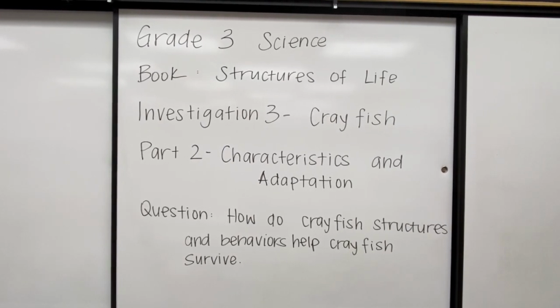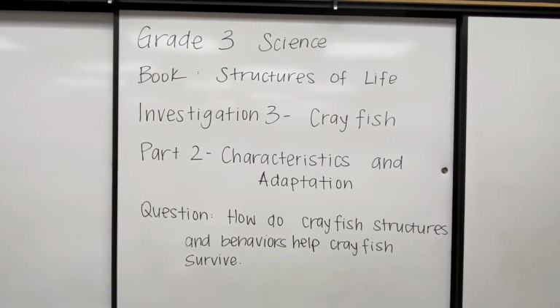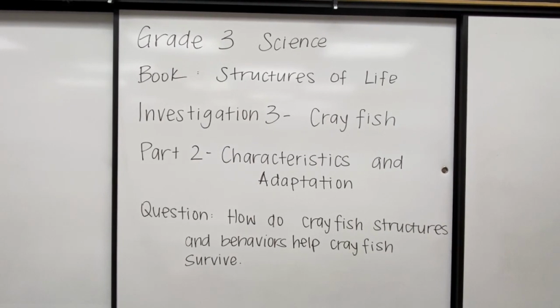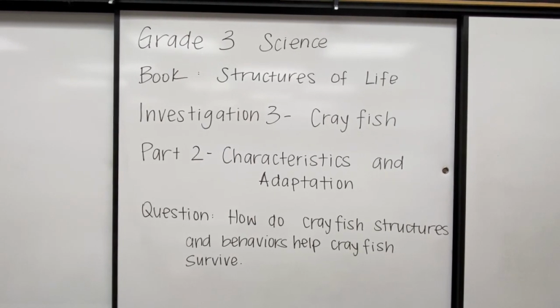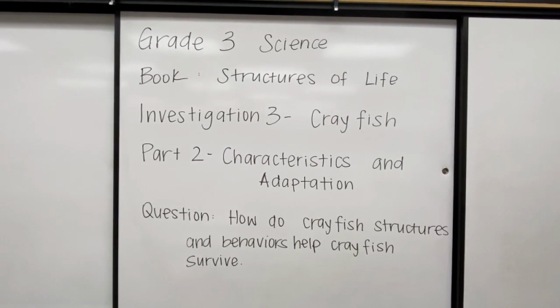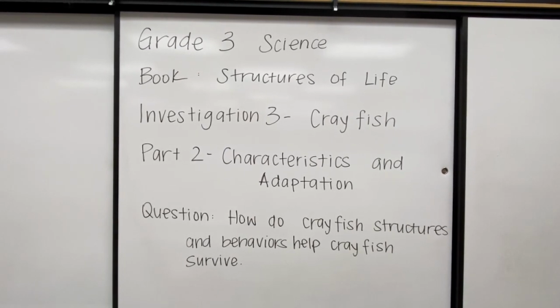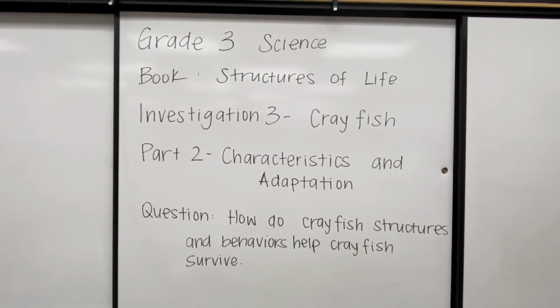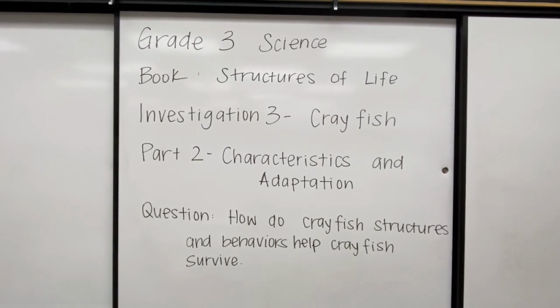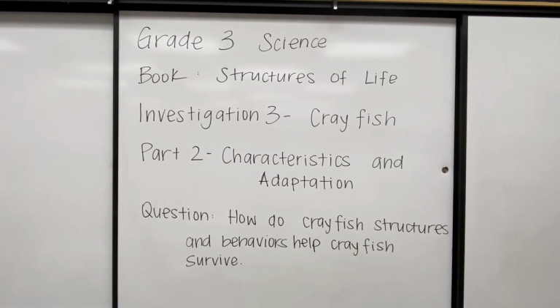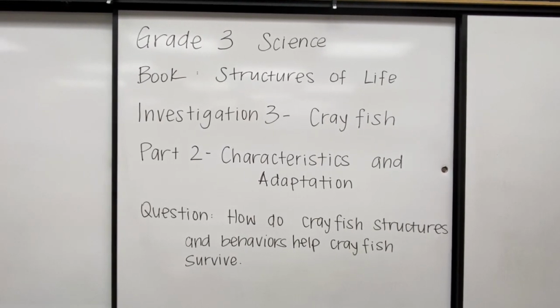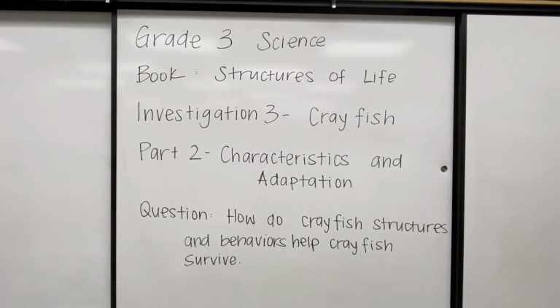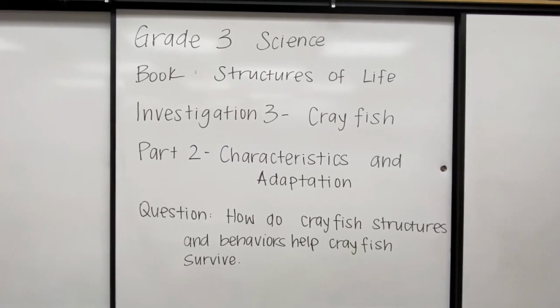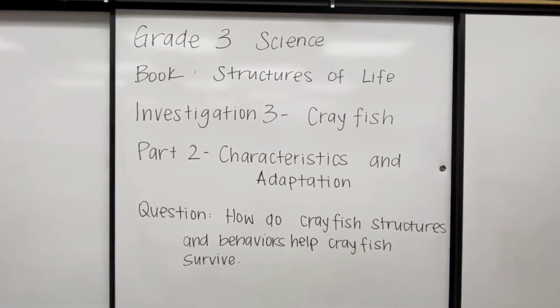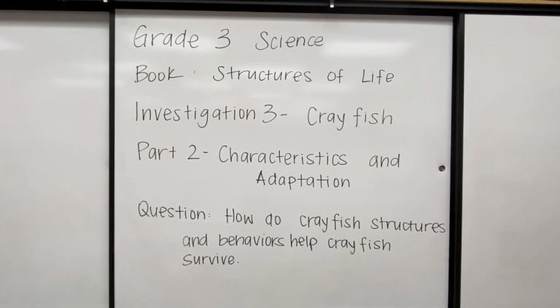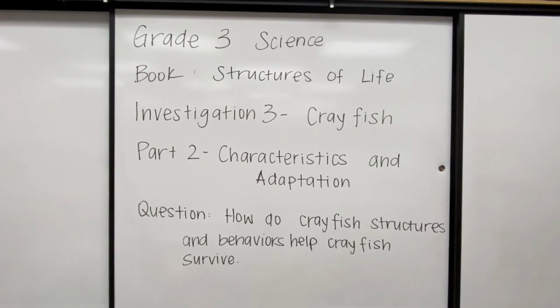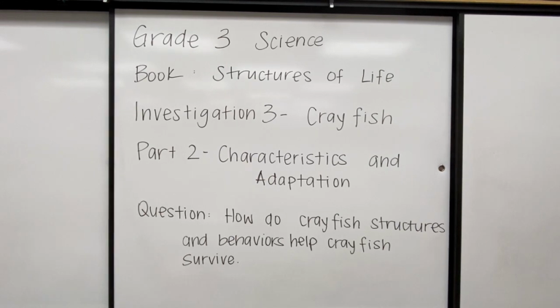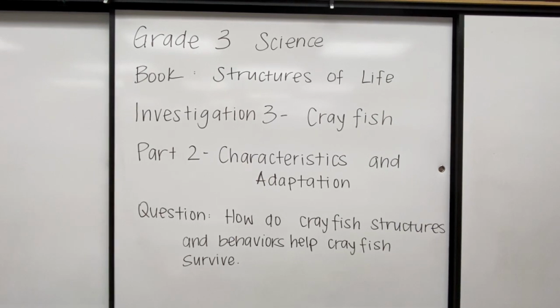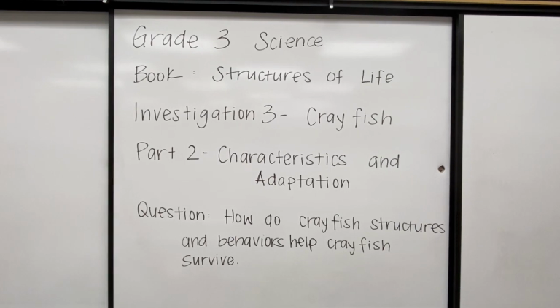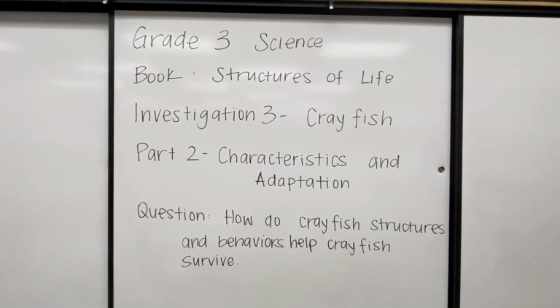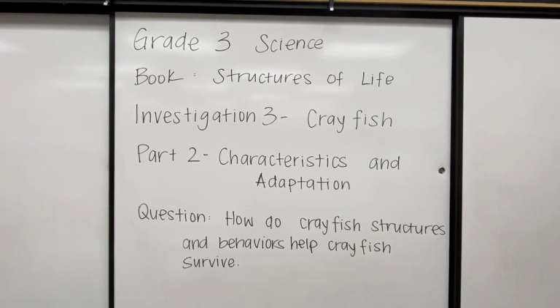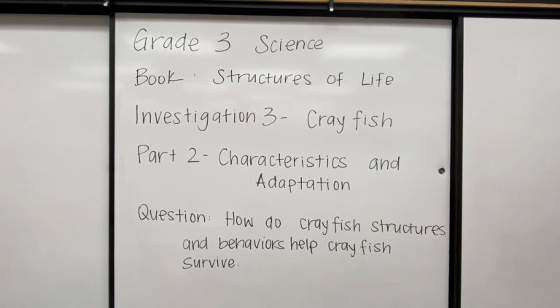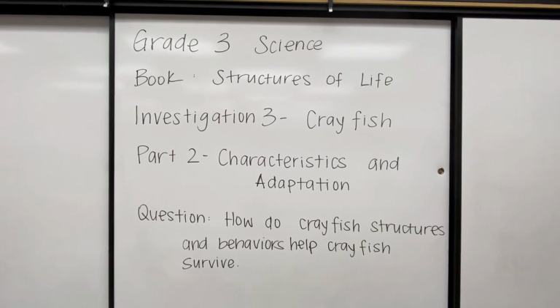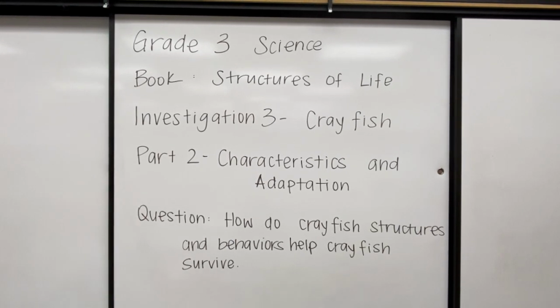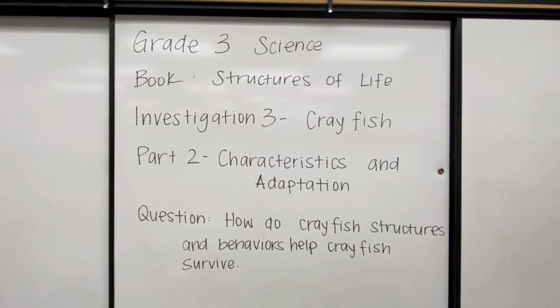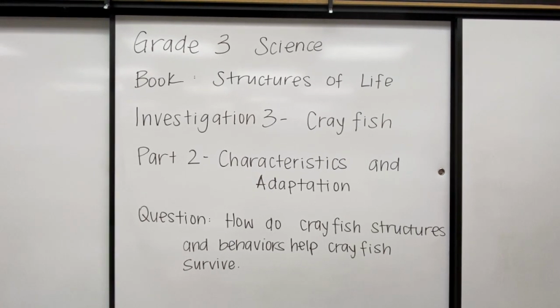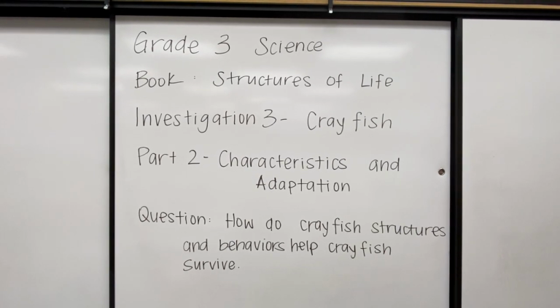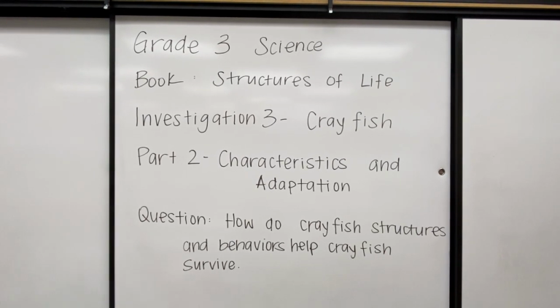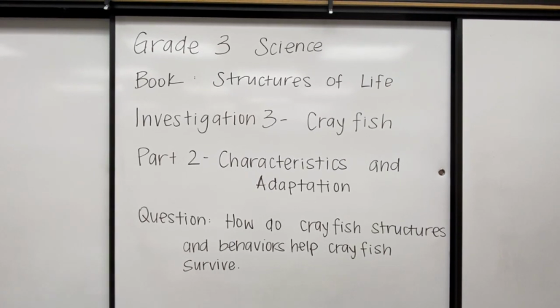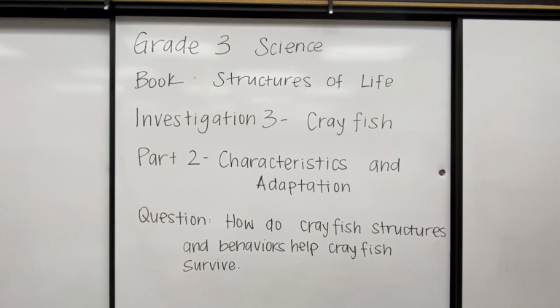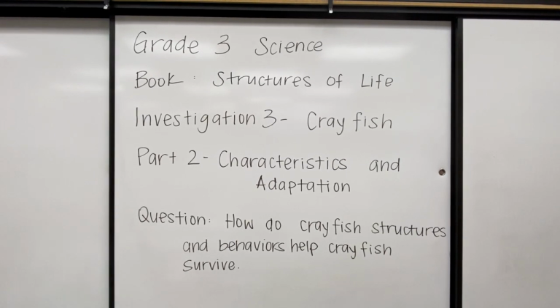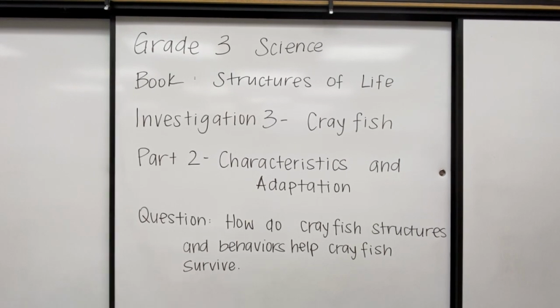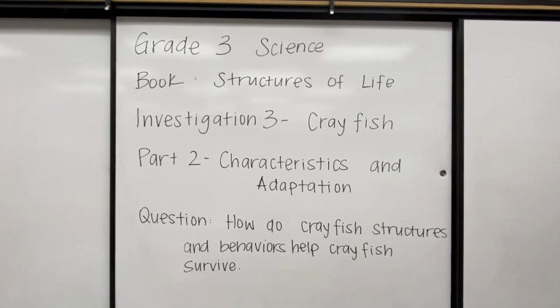Question: how do crayfish structures and behaviors help crayfish survive? Let's find out.